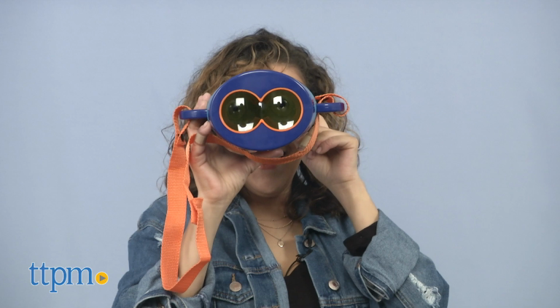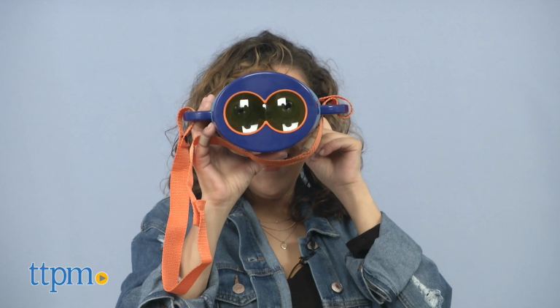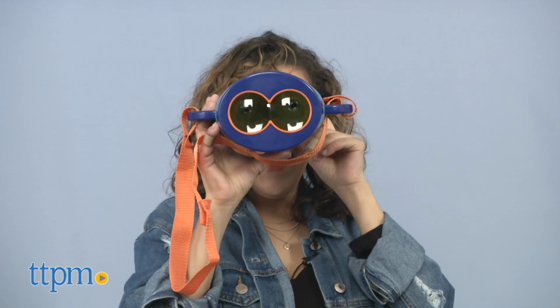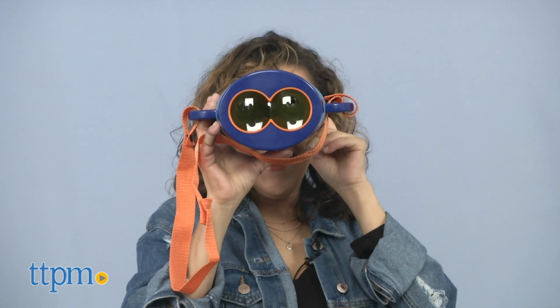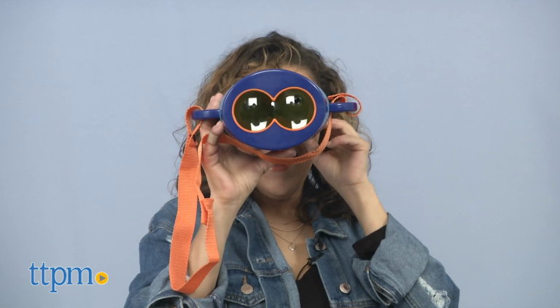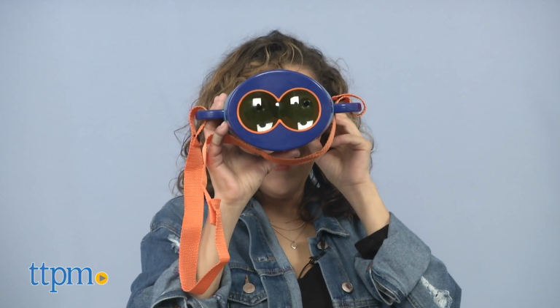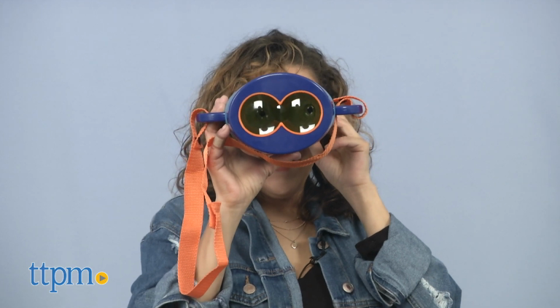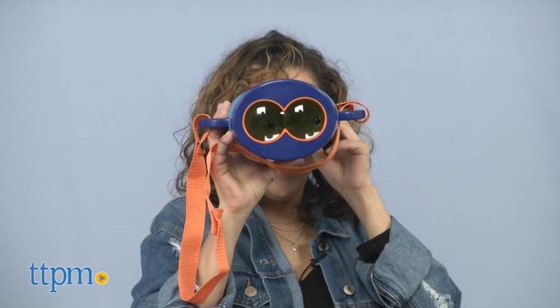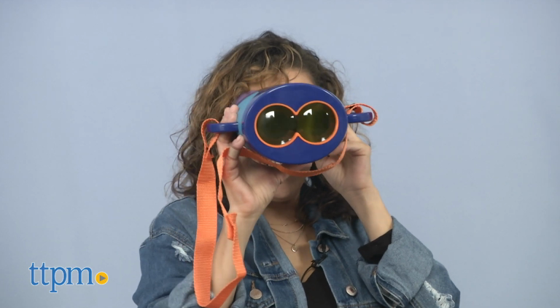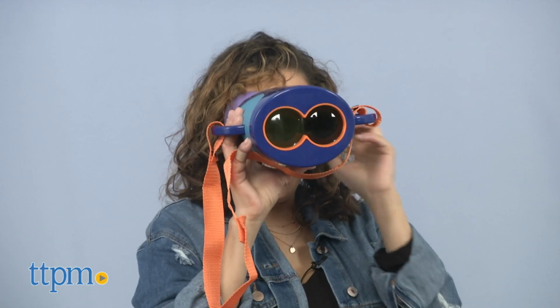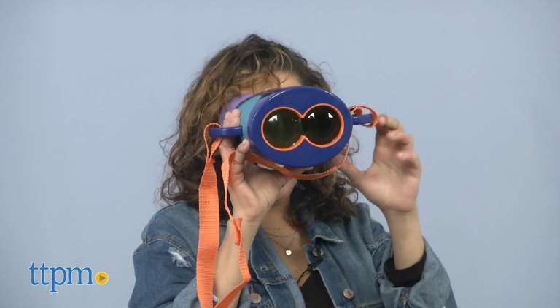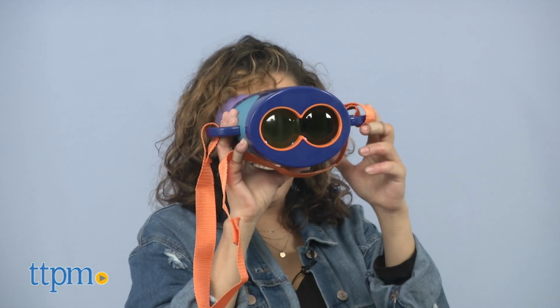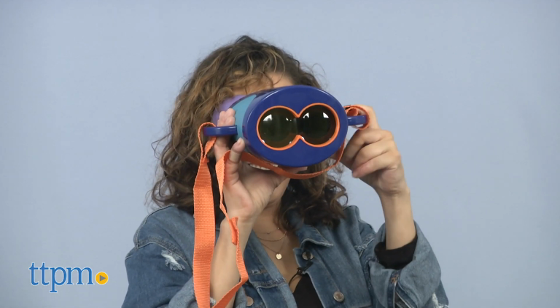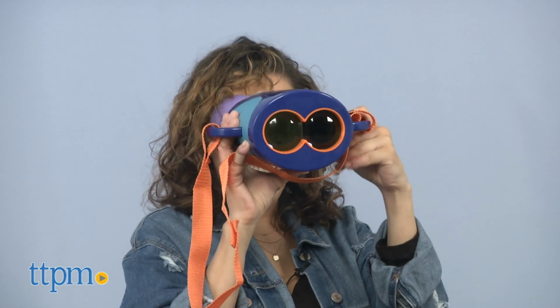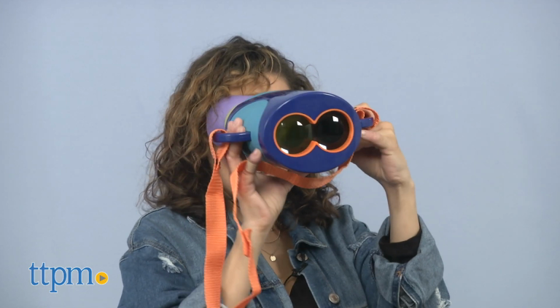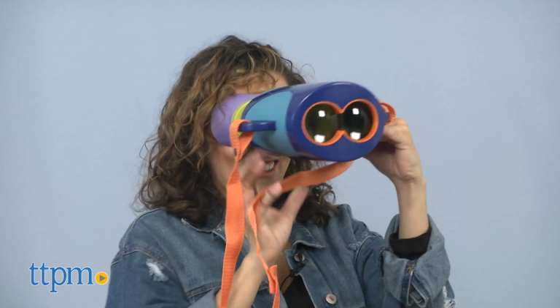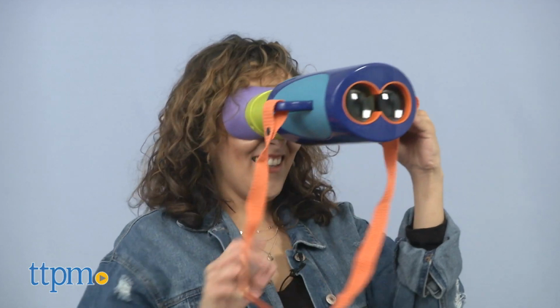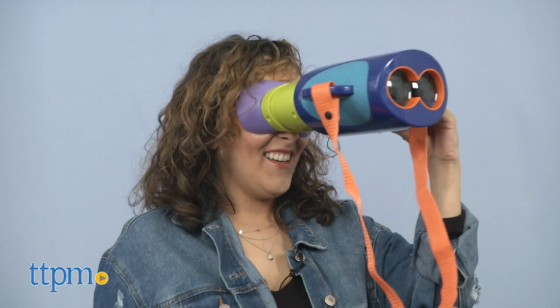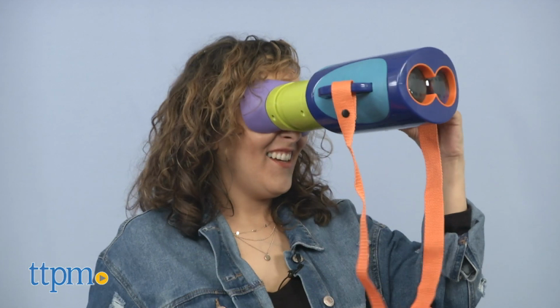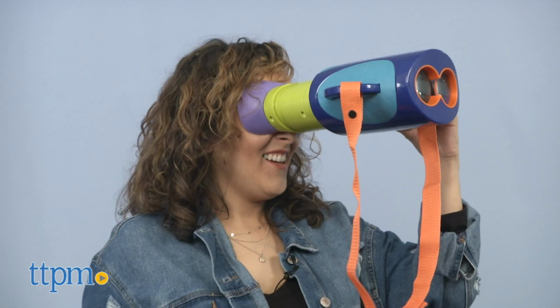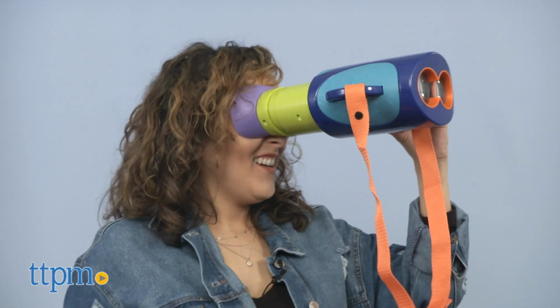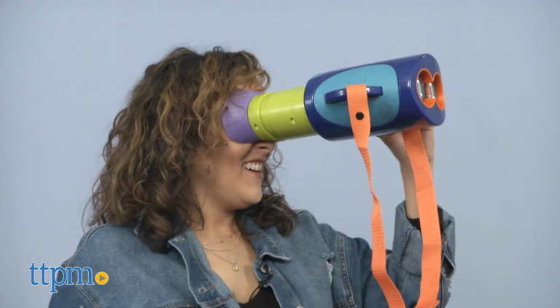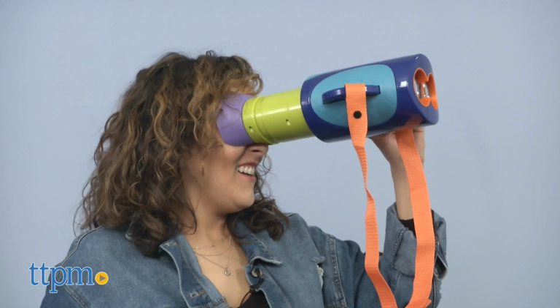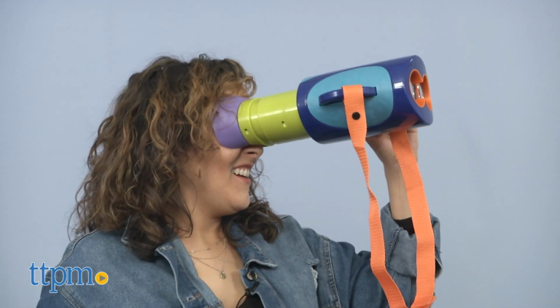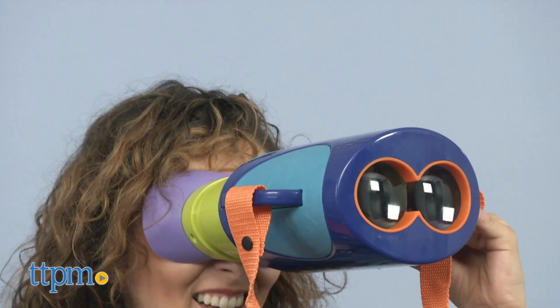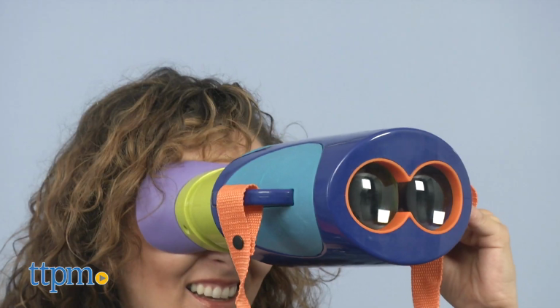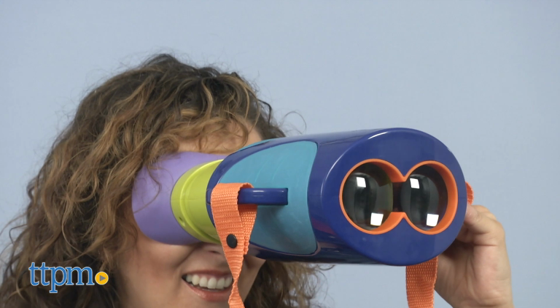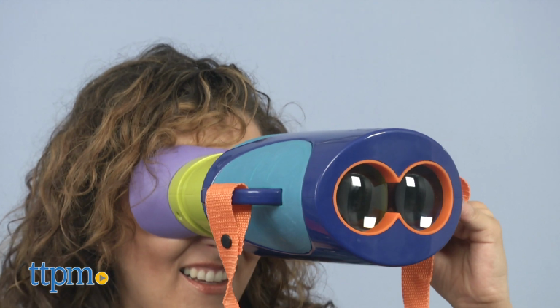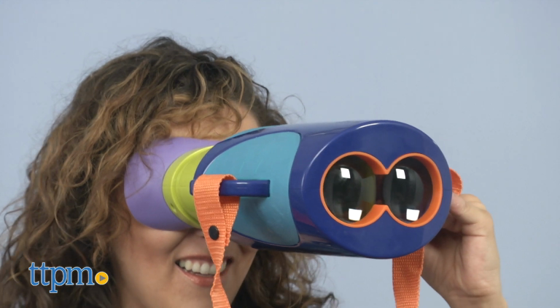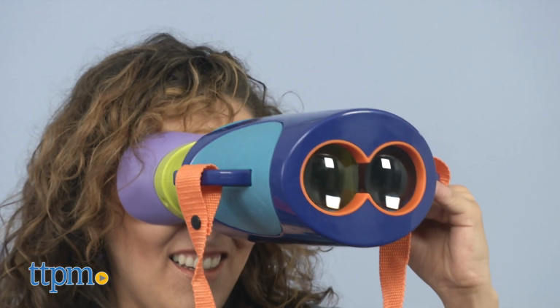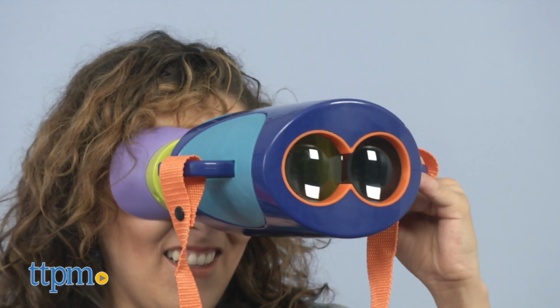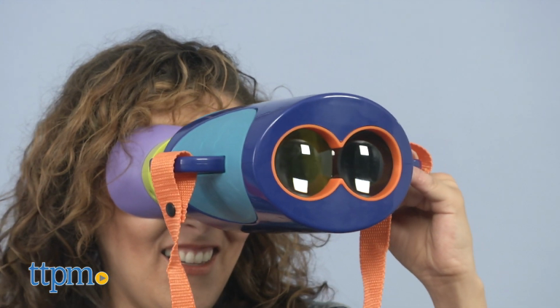The Explorer Scope seems to be sturdy and durable for small children, who this toy is recommended for — ages 3 and up.